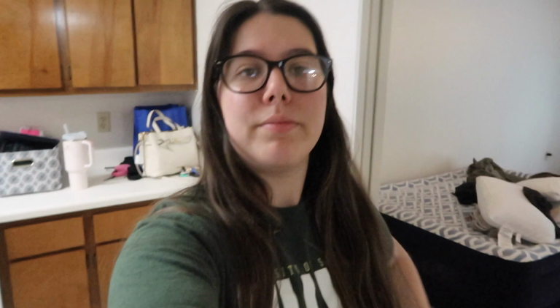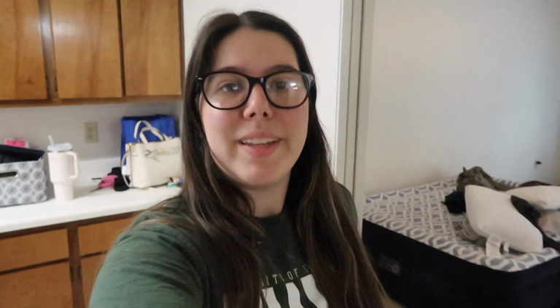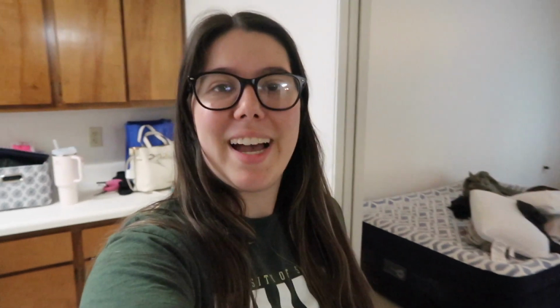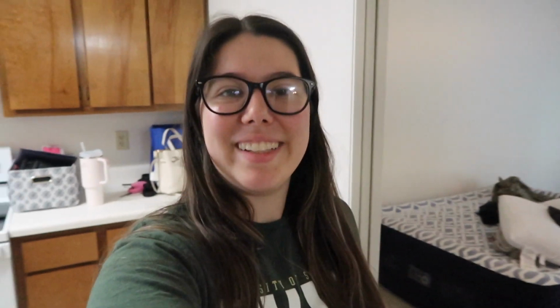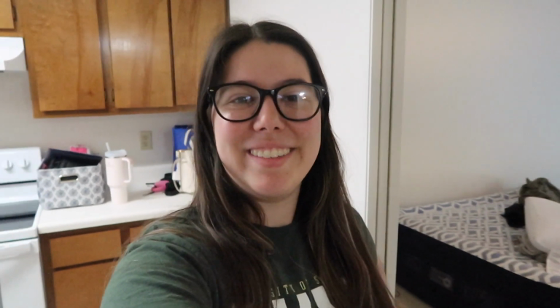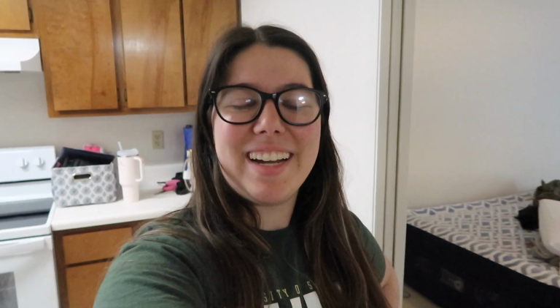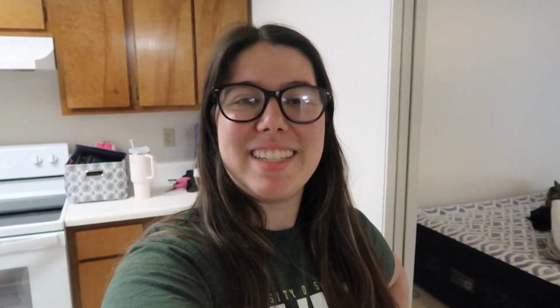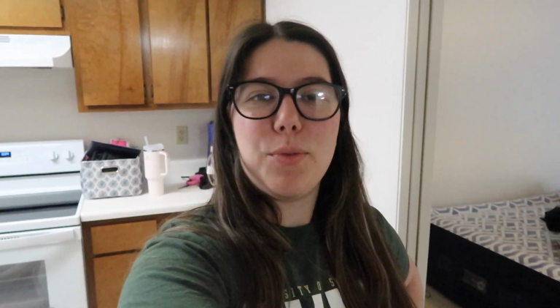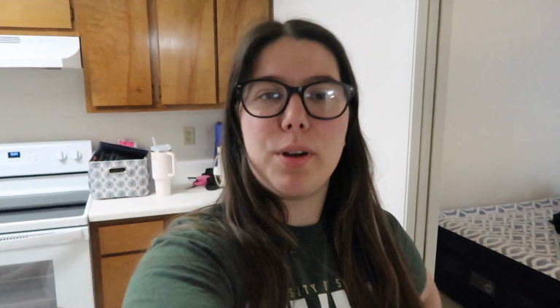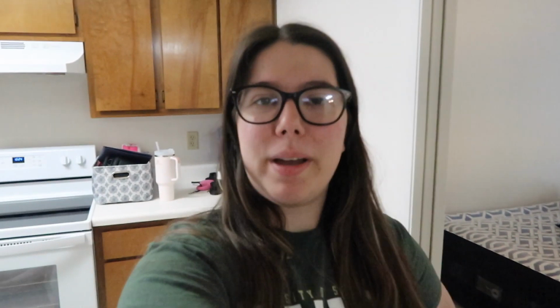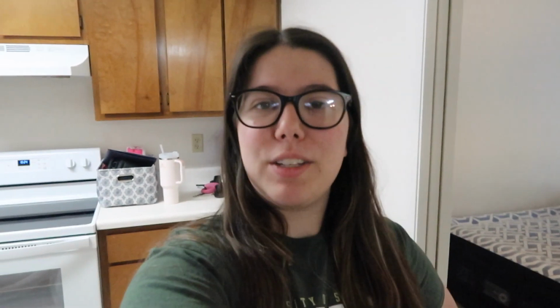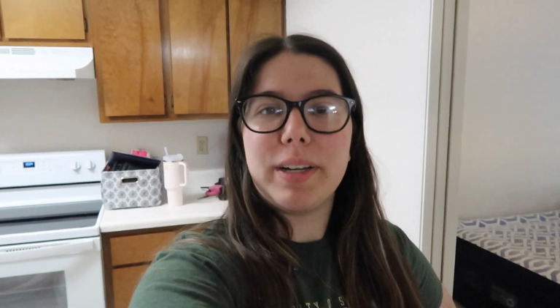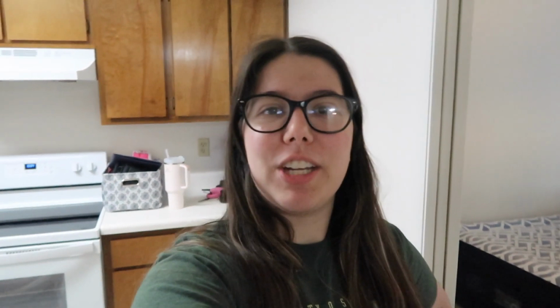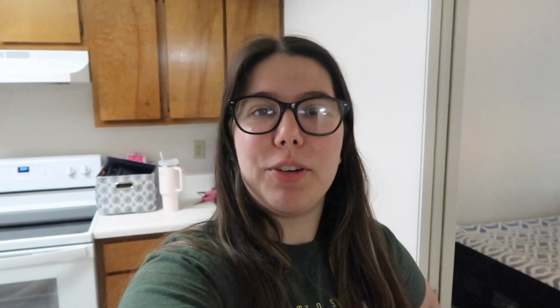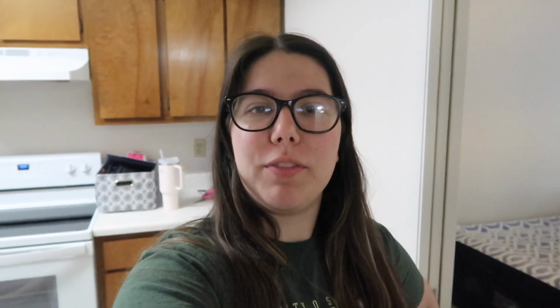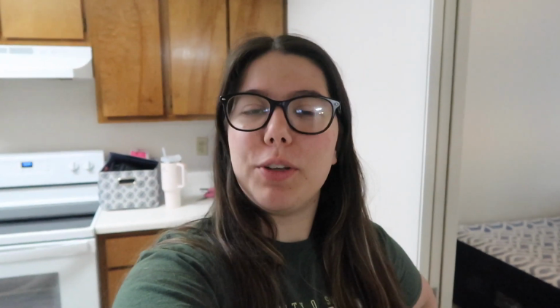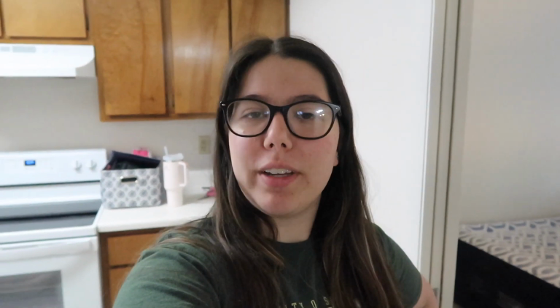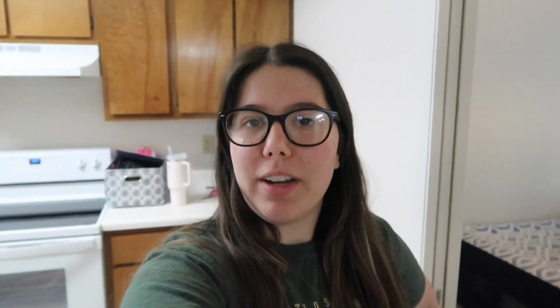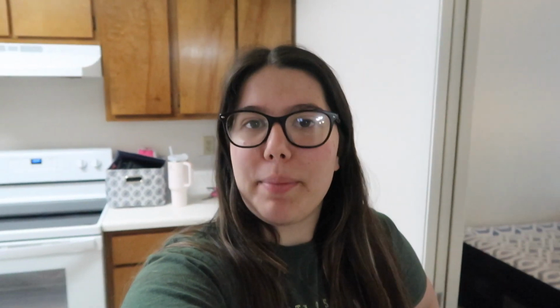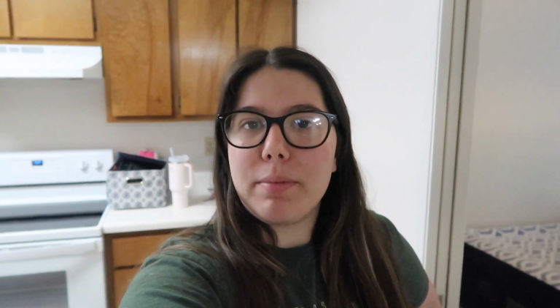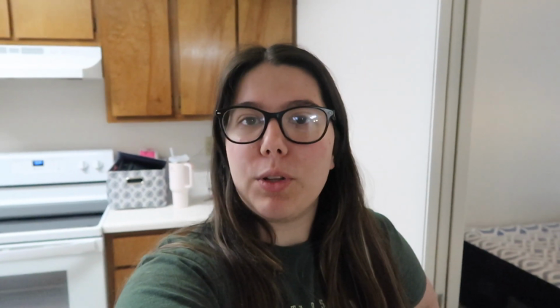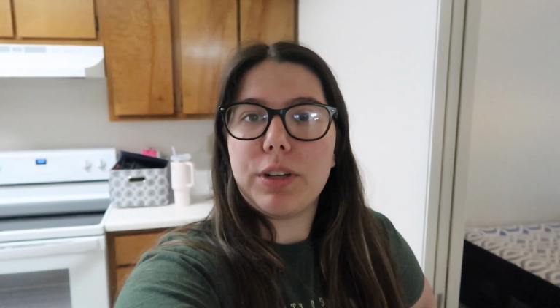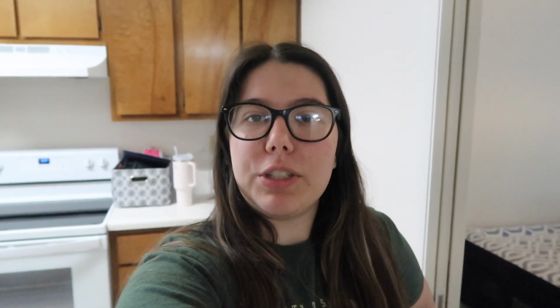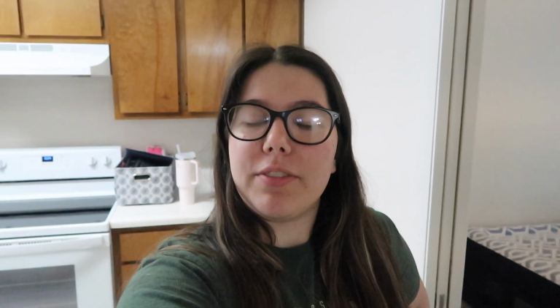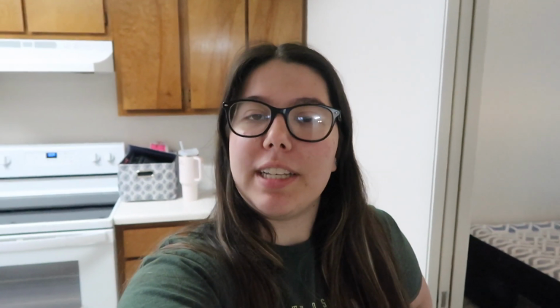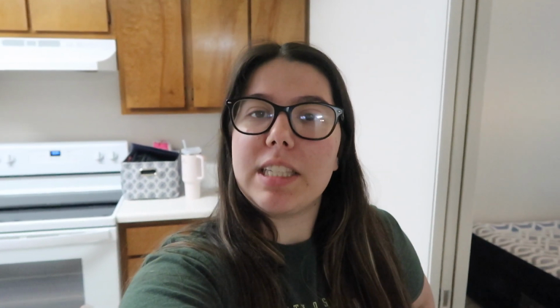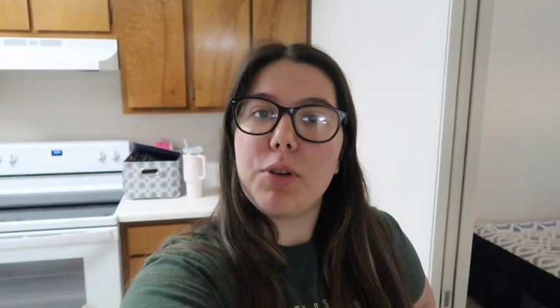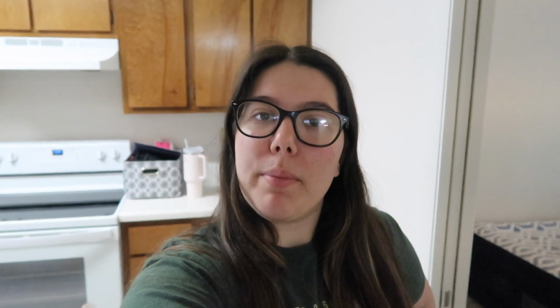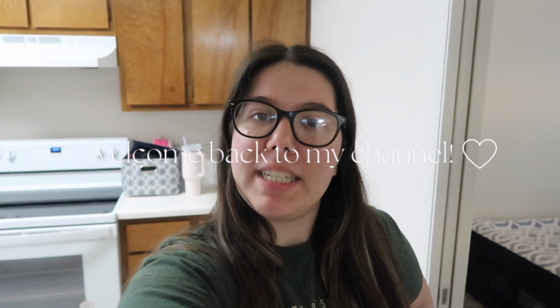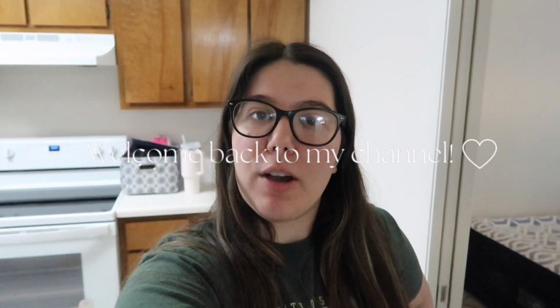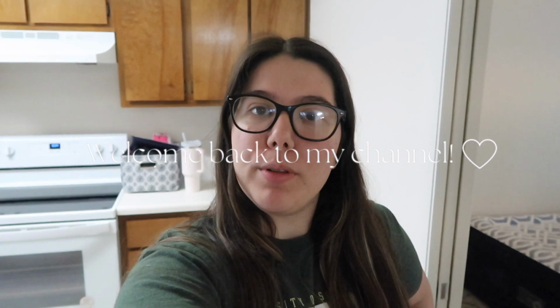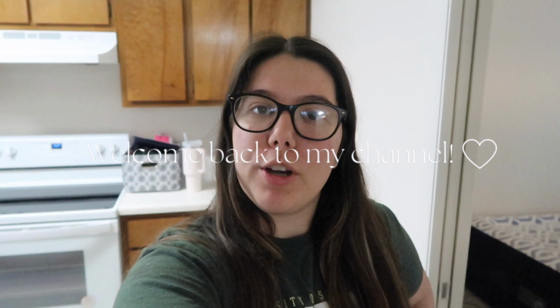Hi, hello guys and welcome back to my channel. If you're new here, hi my name is Laura. You should definitely hit that subscribe button down below.